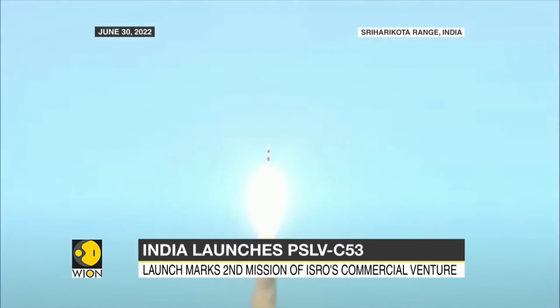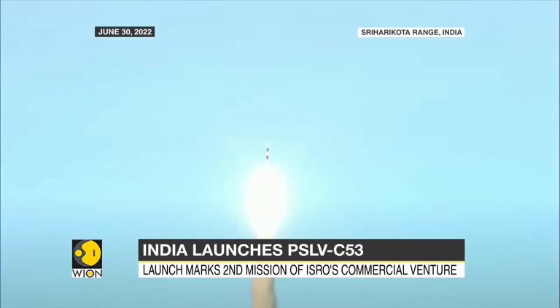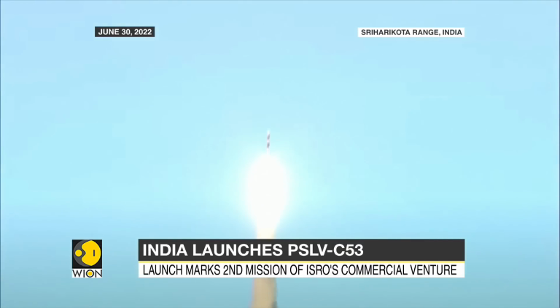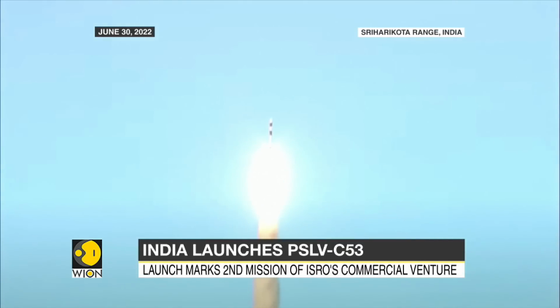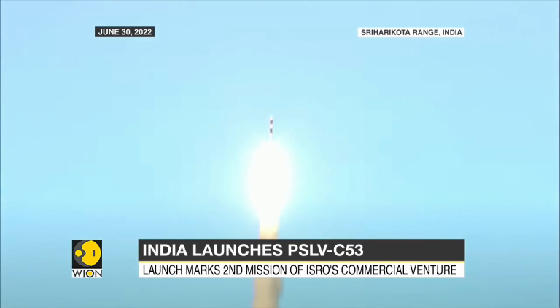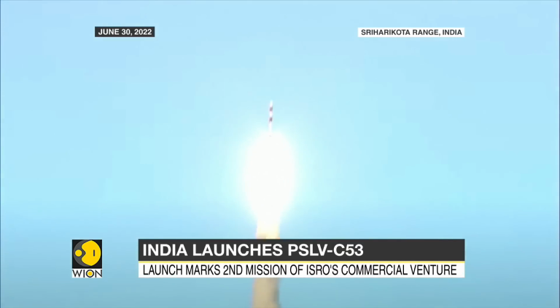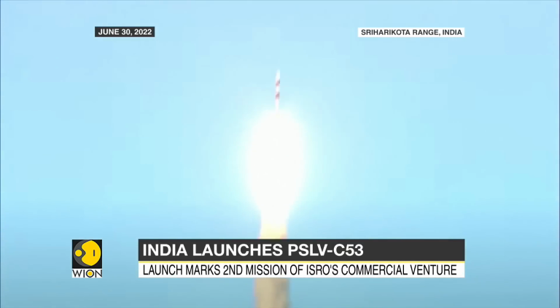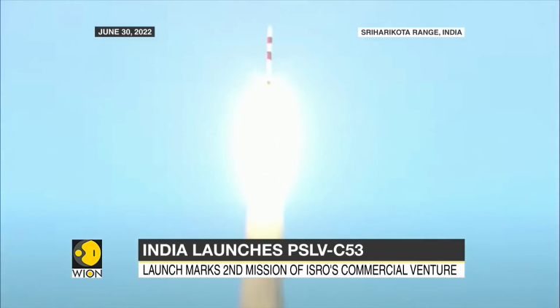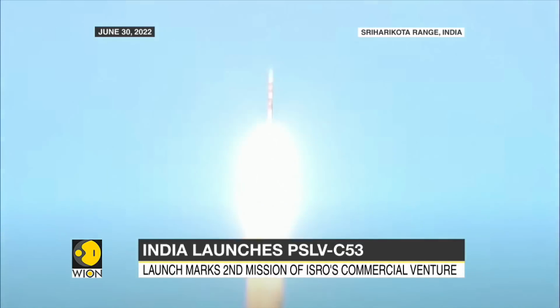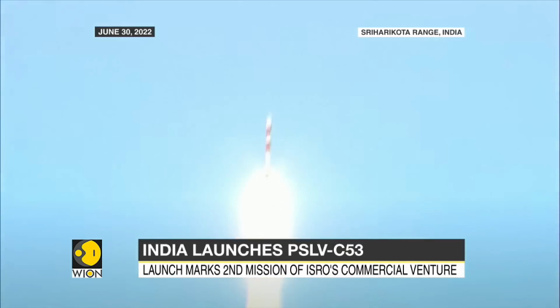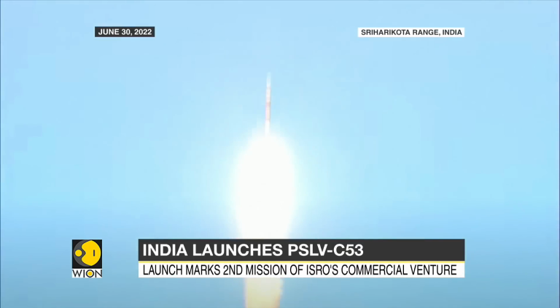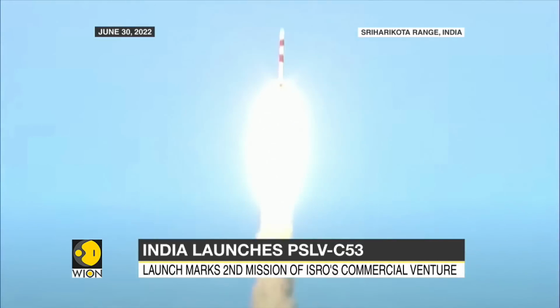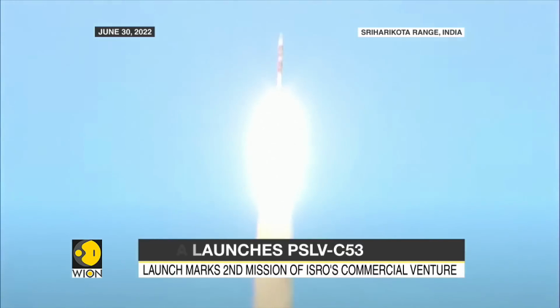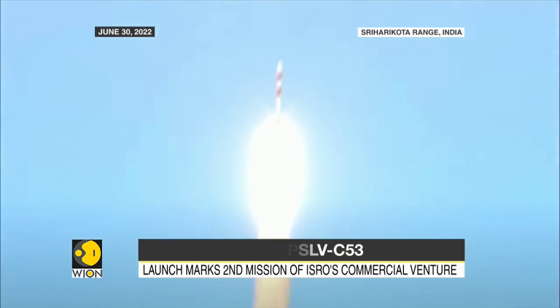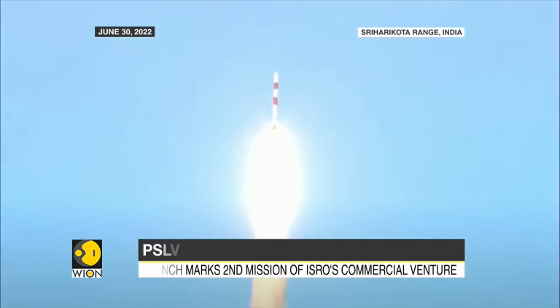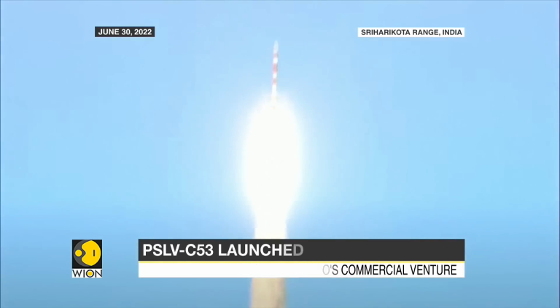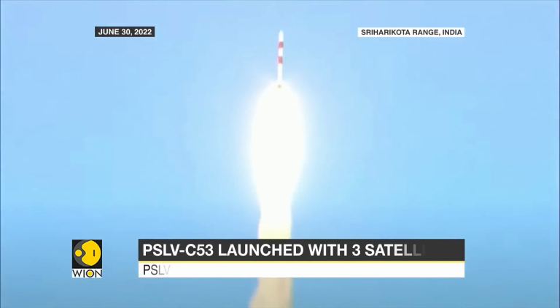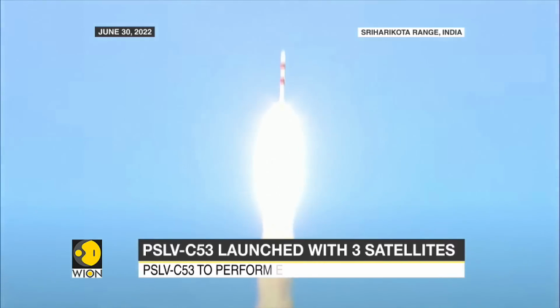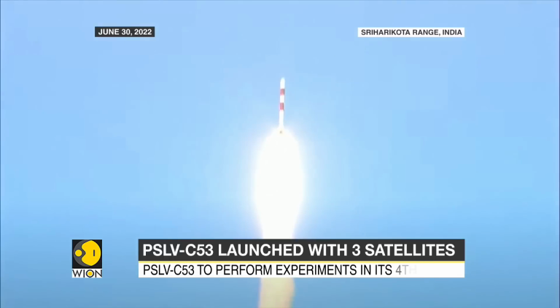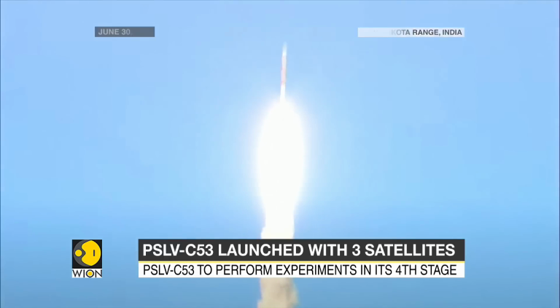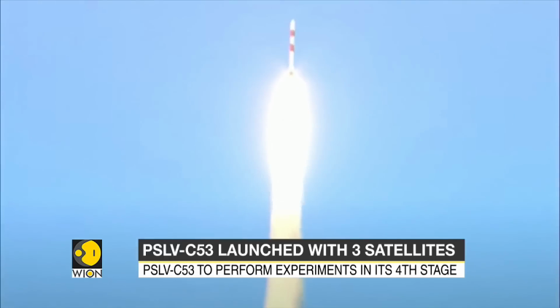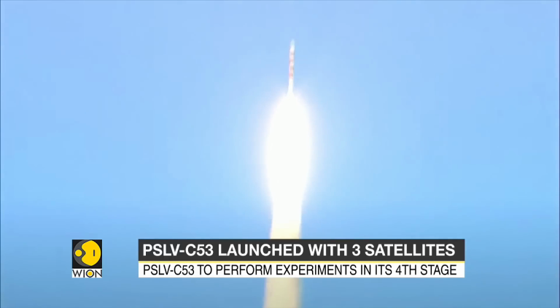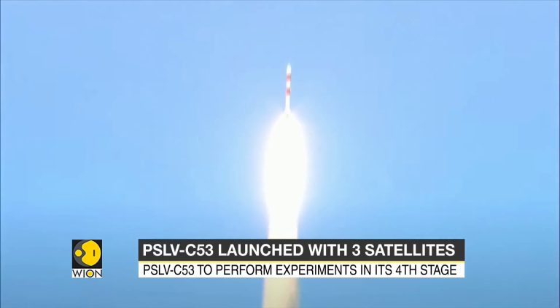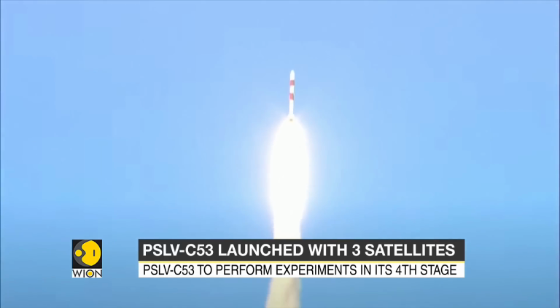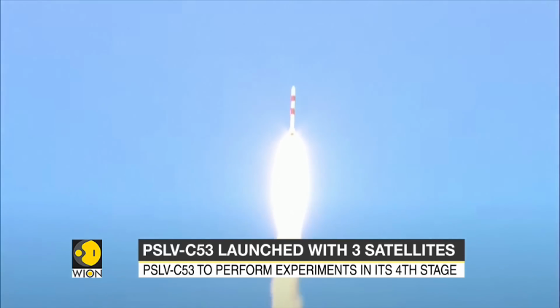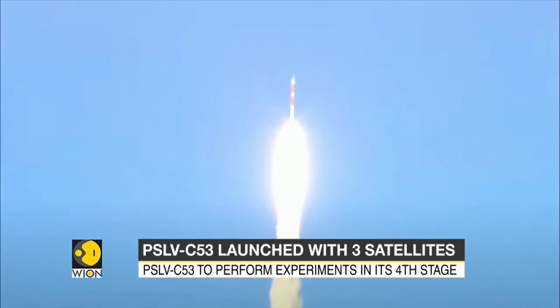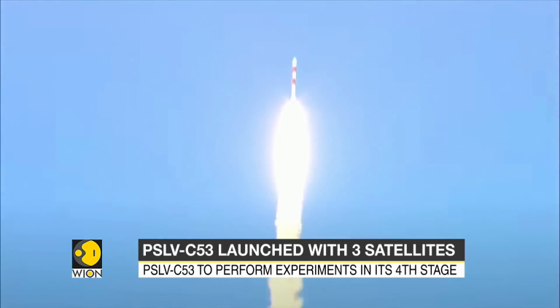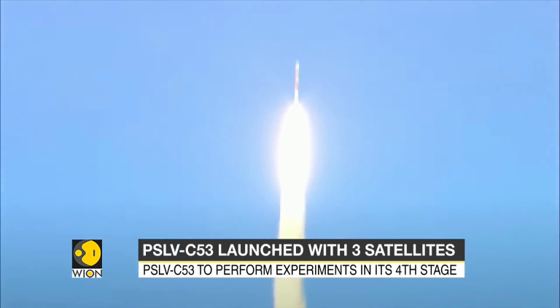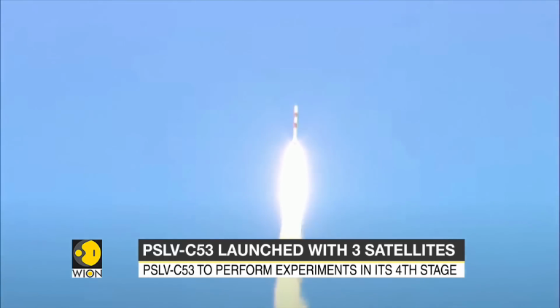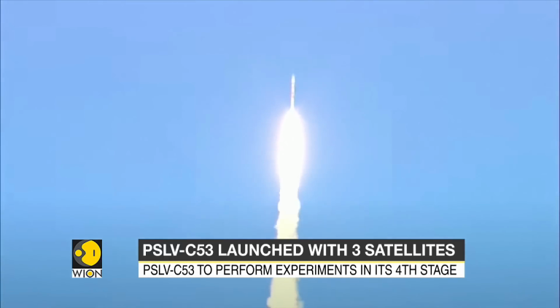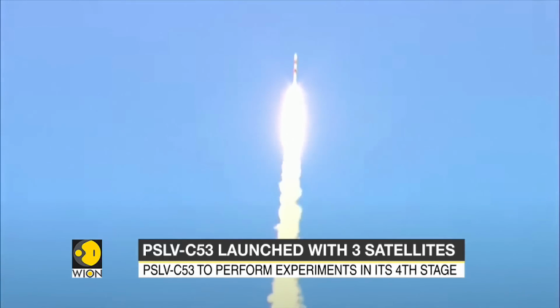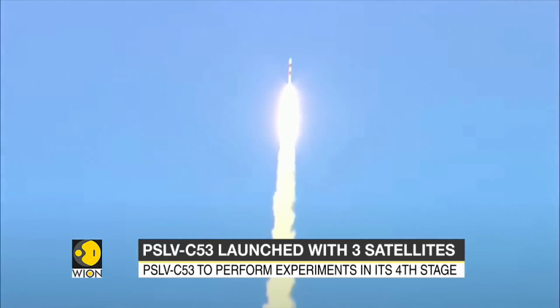In February, ISRO also launched the PSLV C-52 with an Earth observation satellite and two smaller satellites.